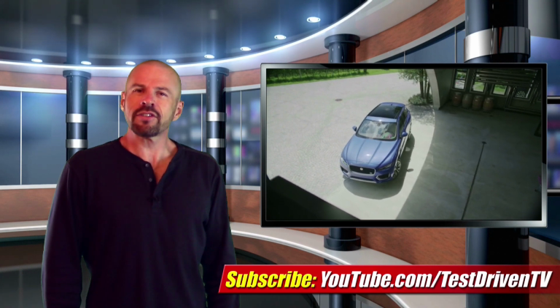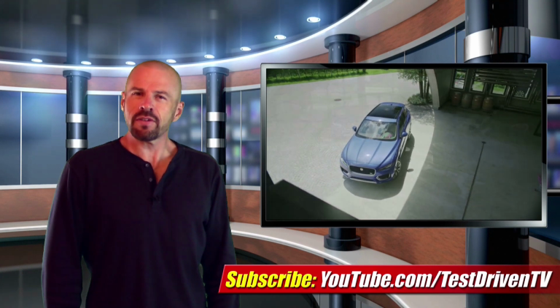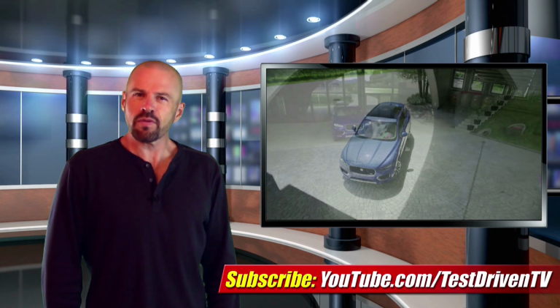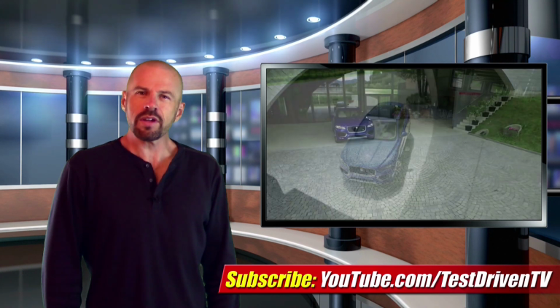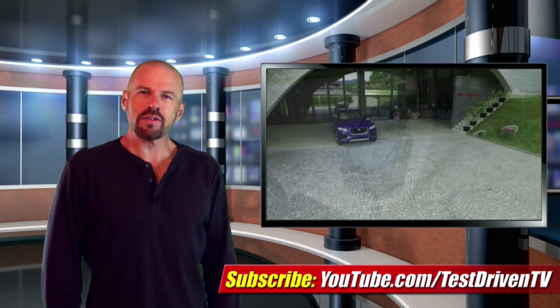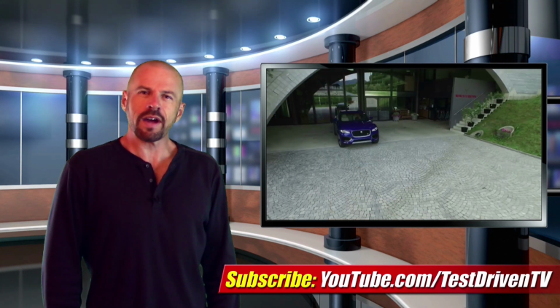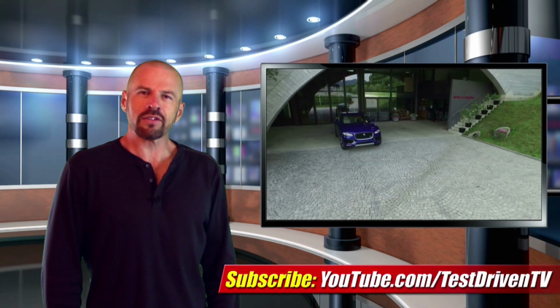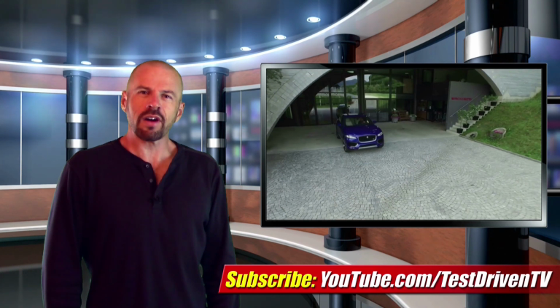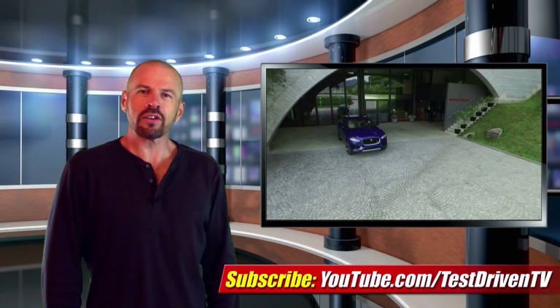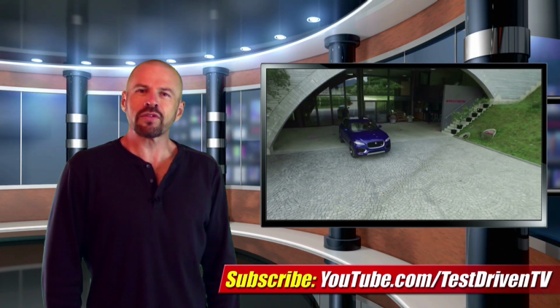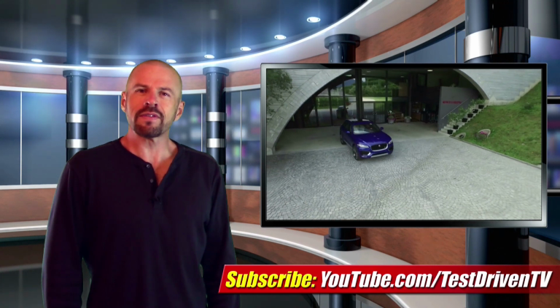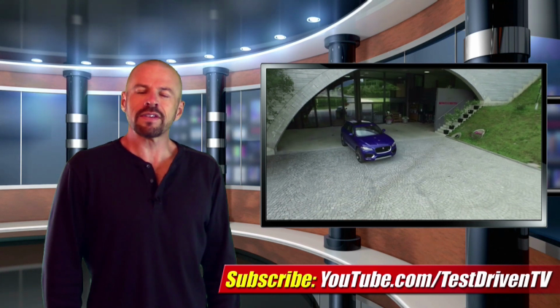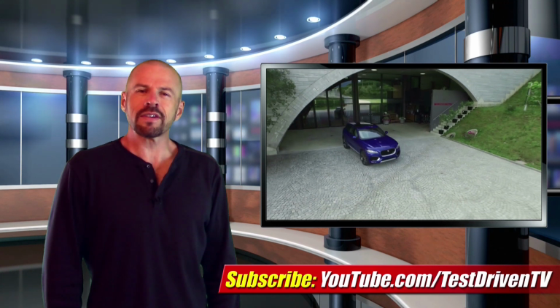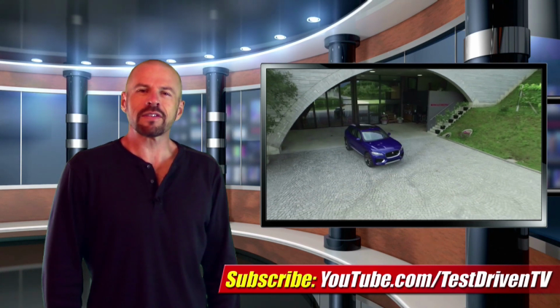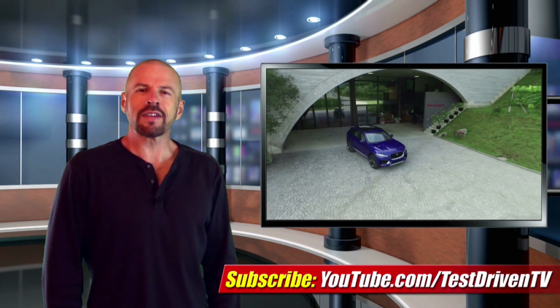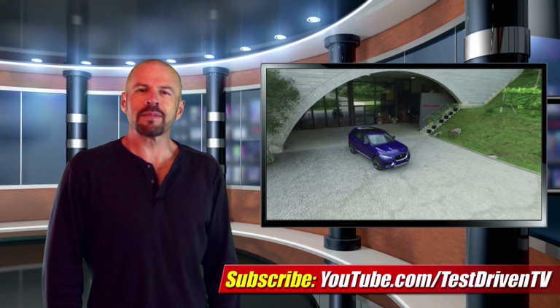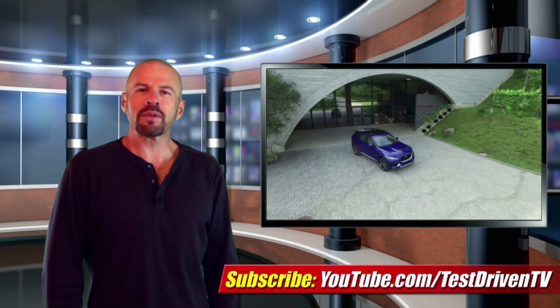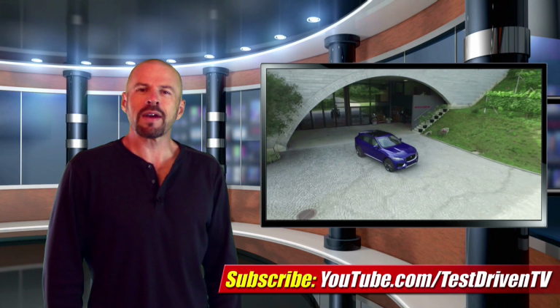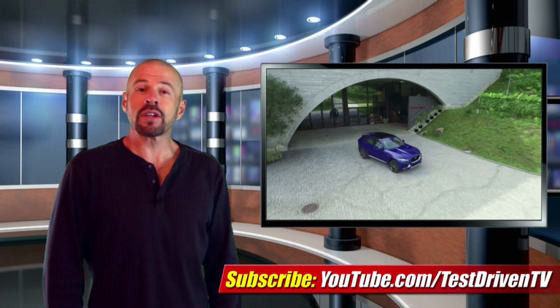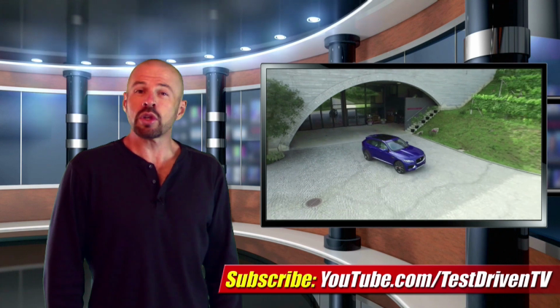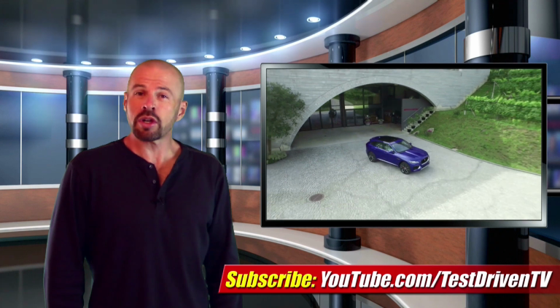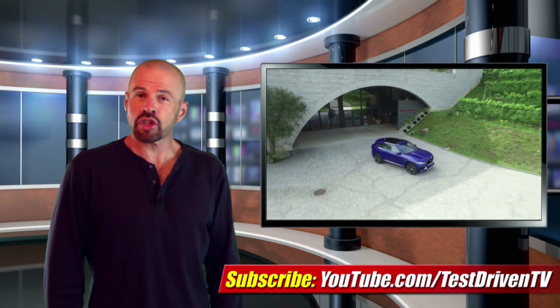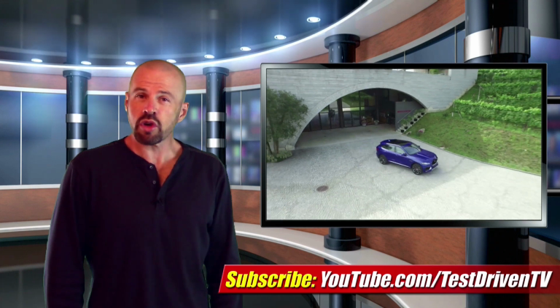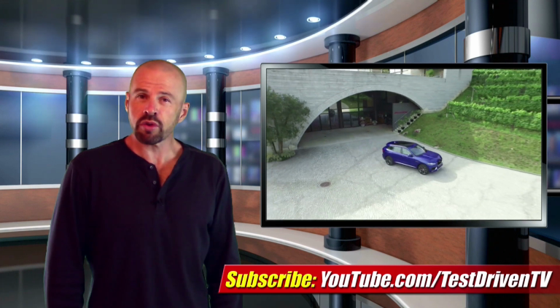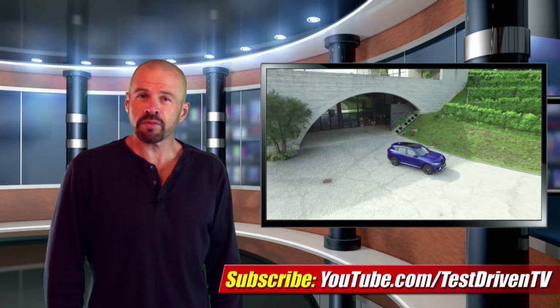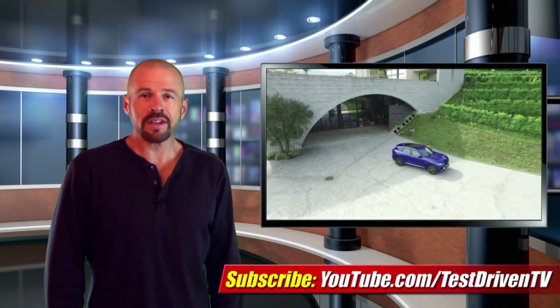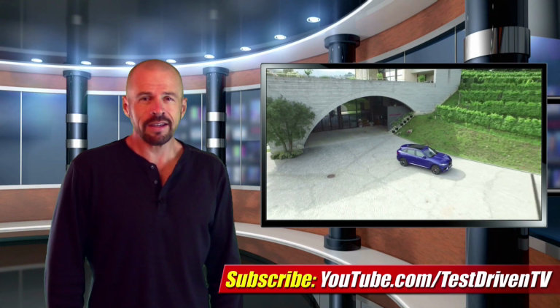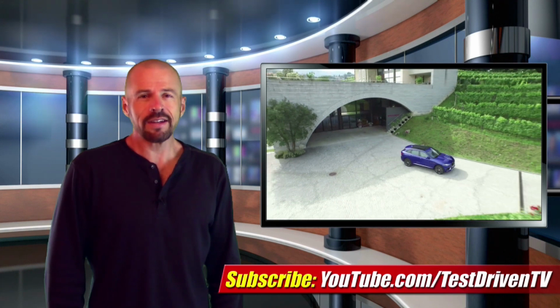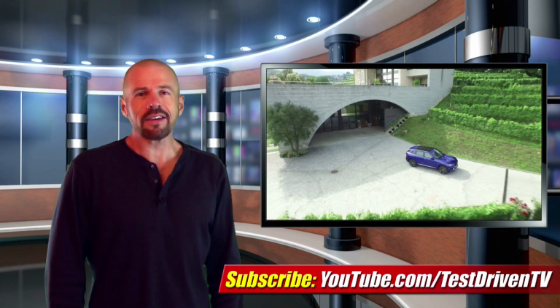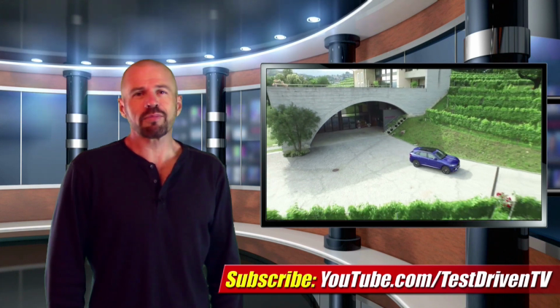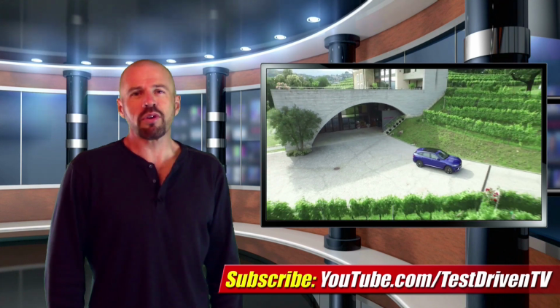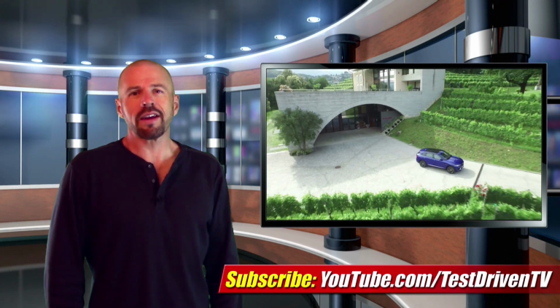The new Jaguar F-Pace starts at about $41,000 for the diesel model and just over $42,000 for the V6s that will be arriving in US showrooms next spring.